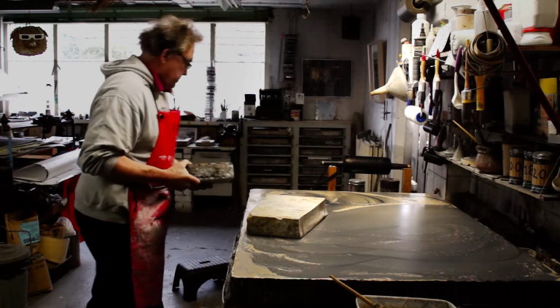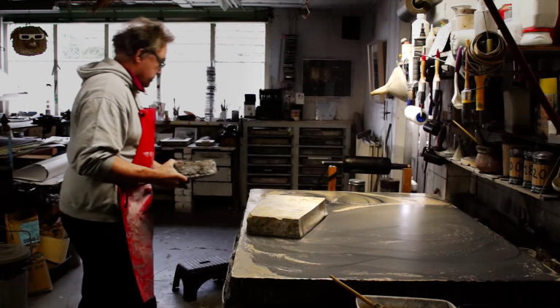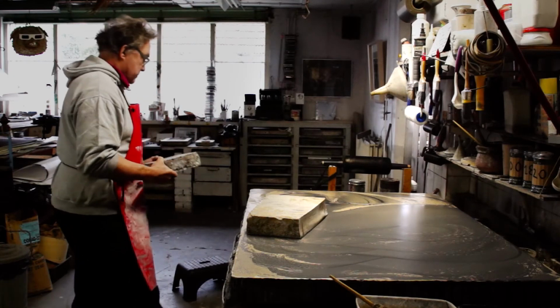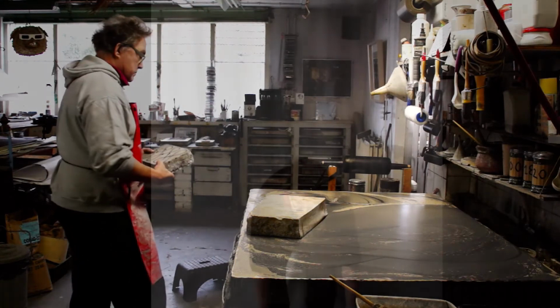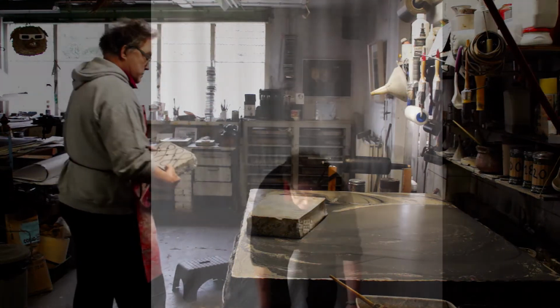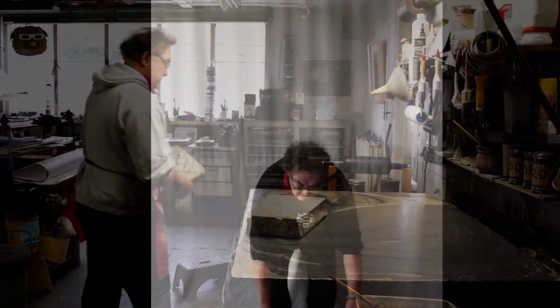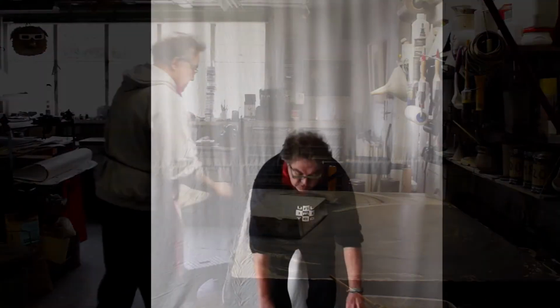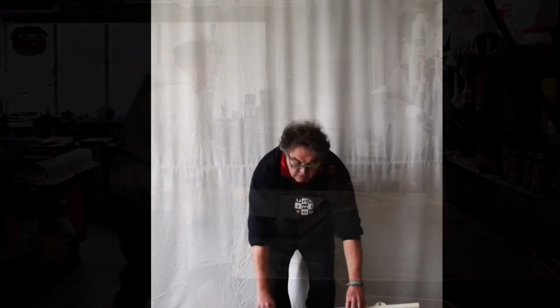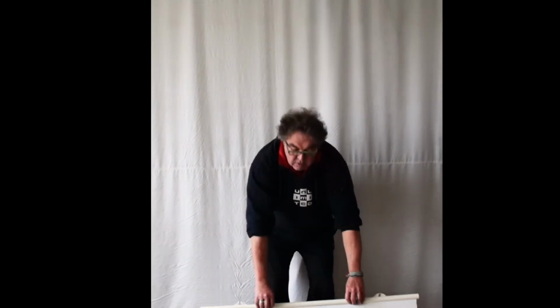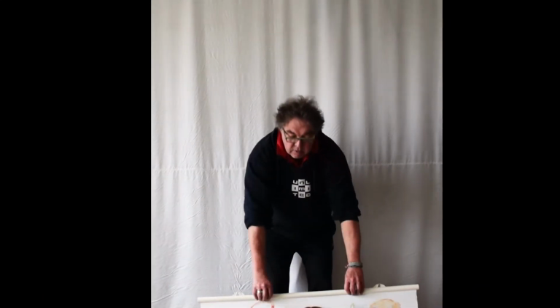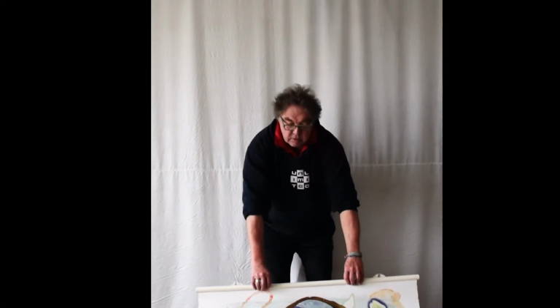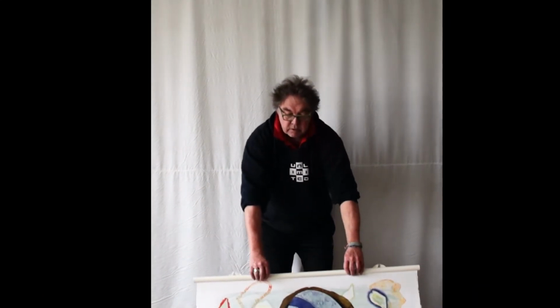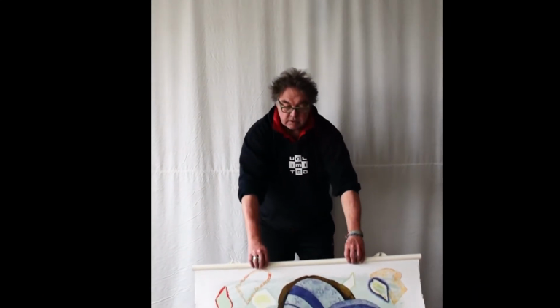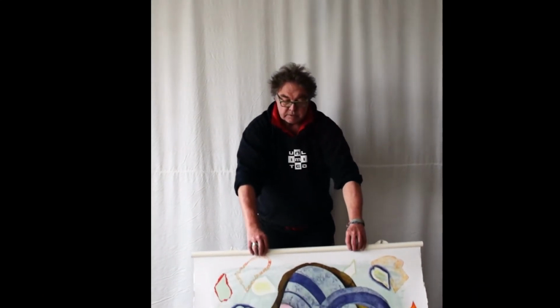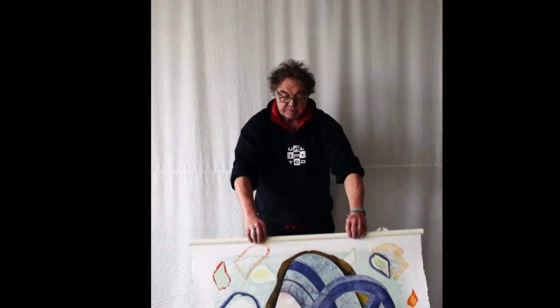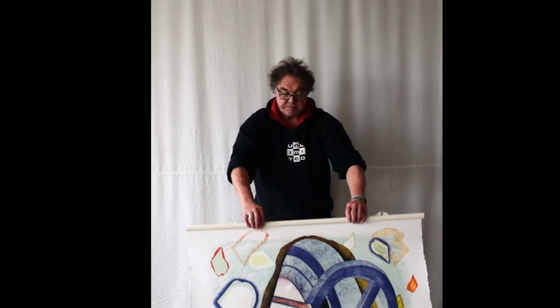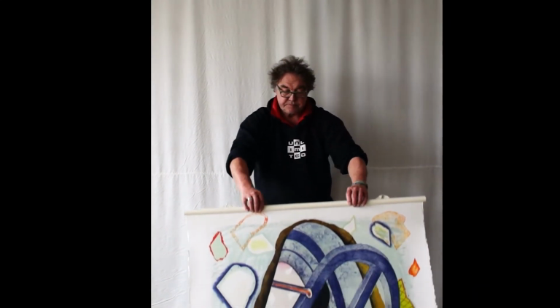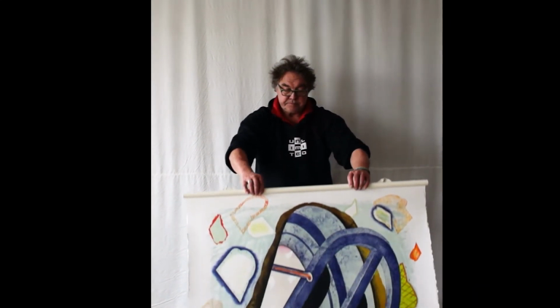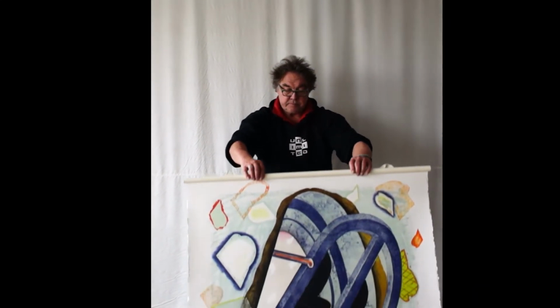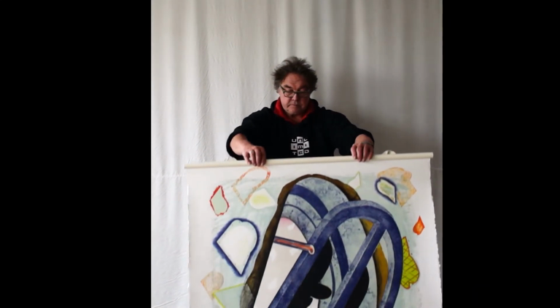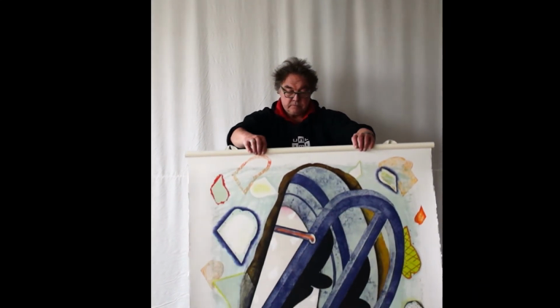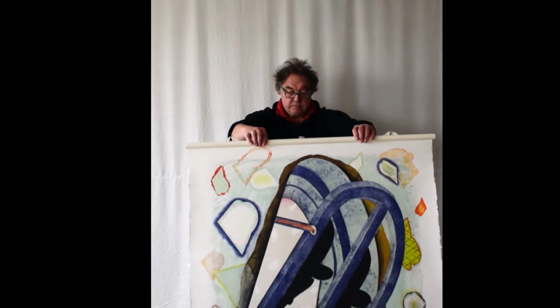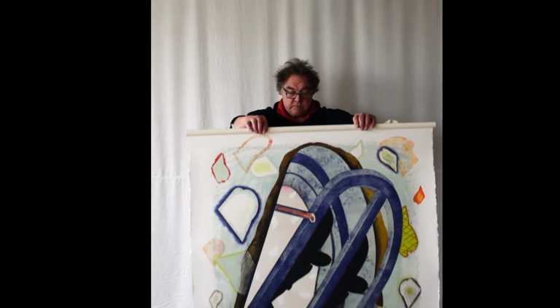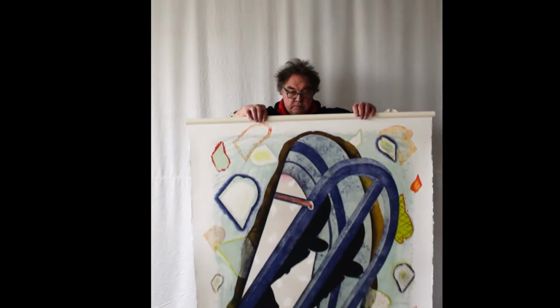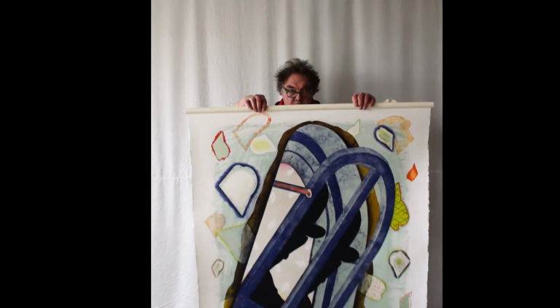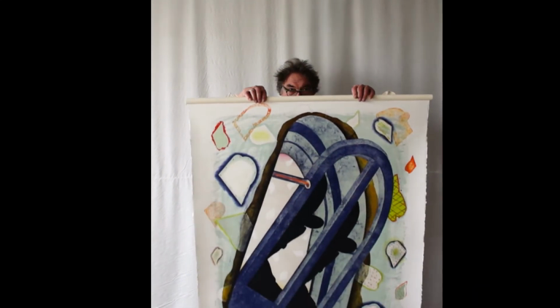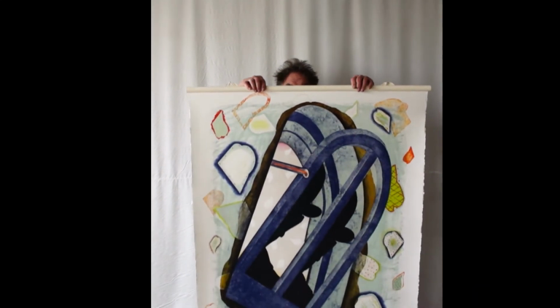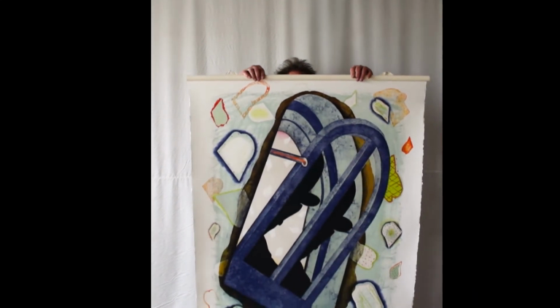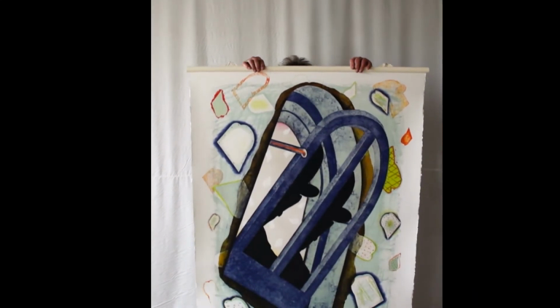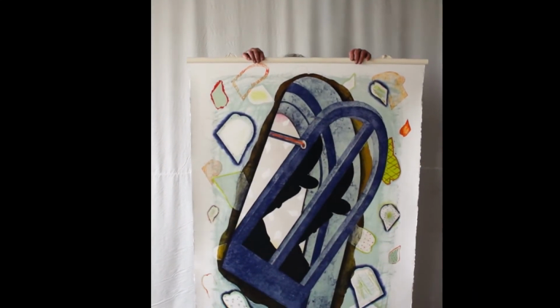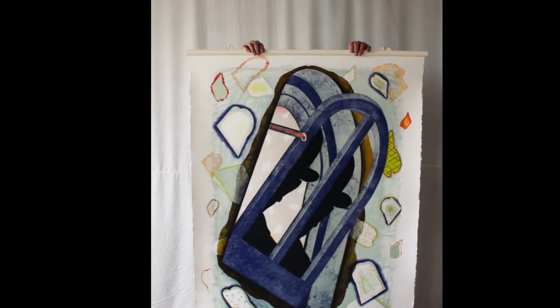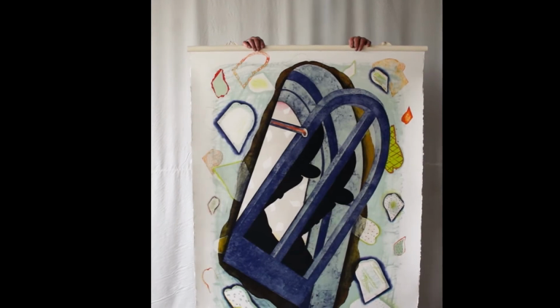Next week we'll go for the workstations. I hope to see you then.